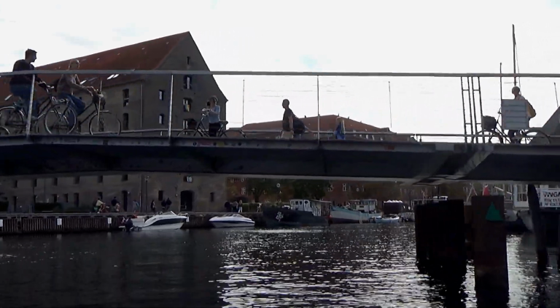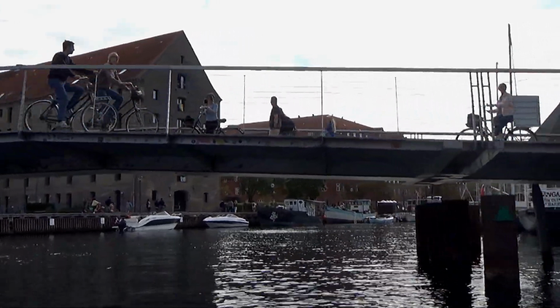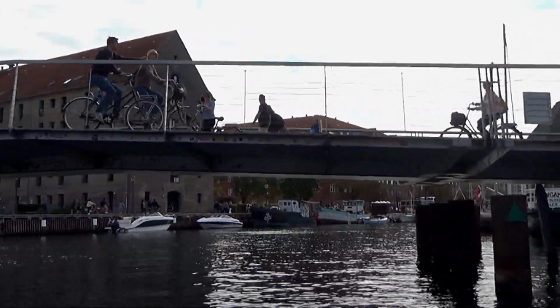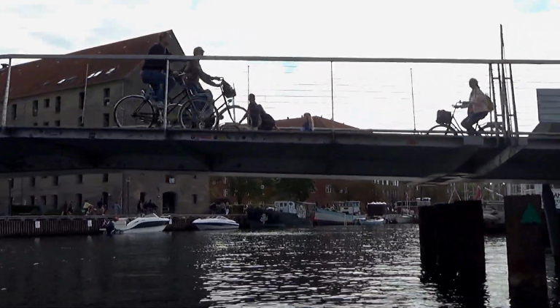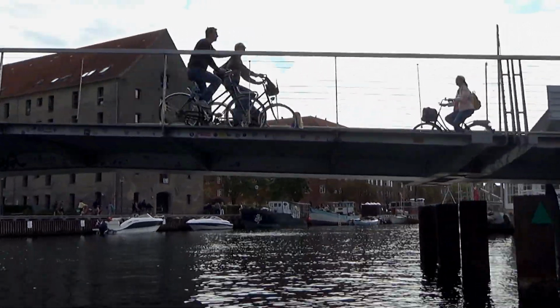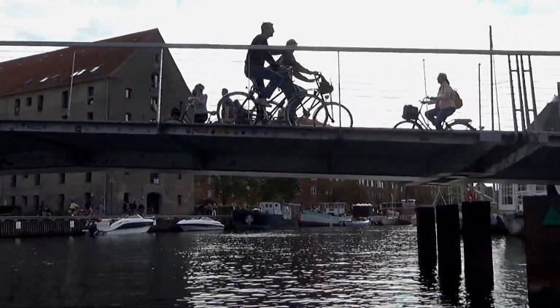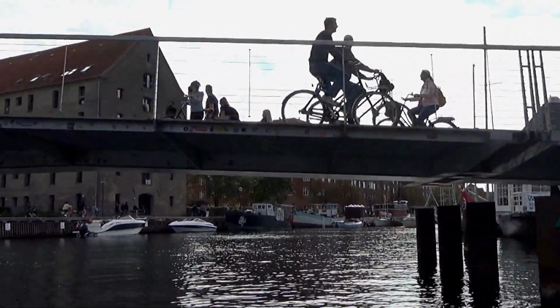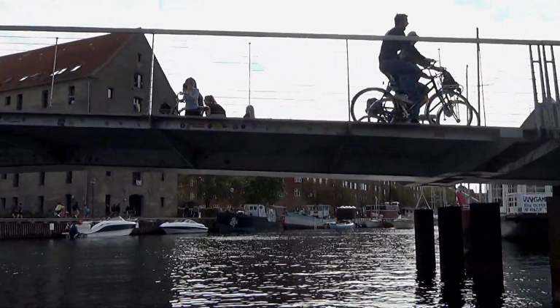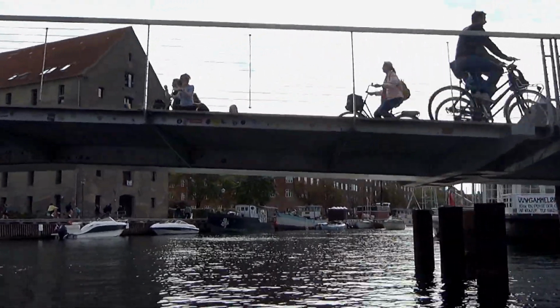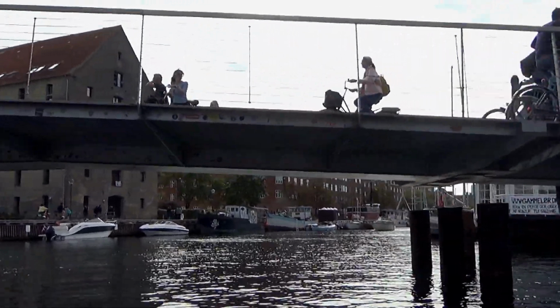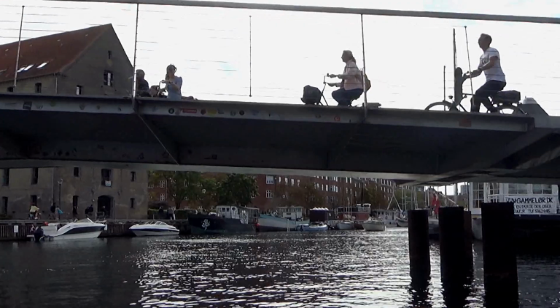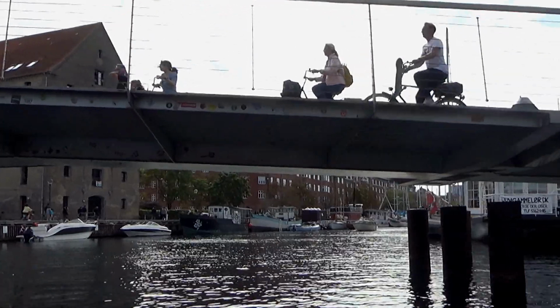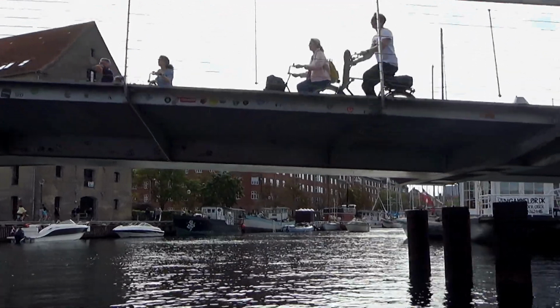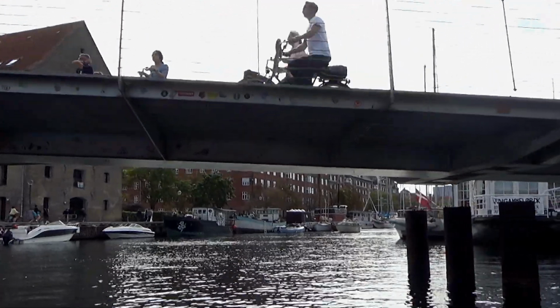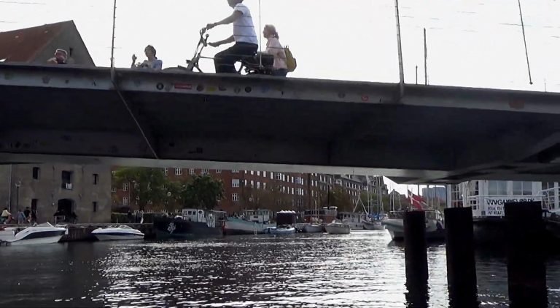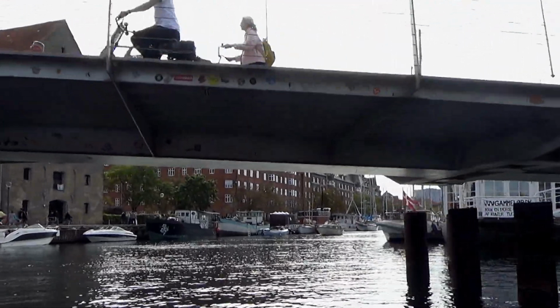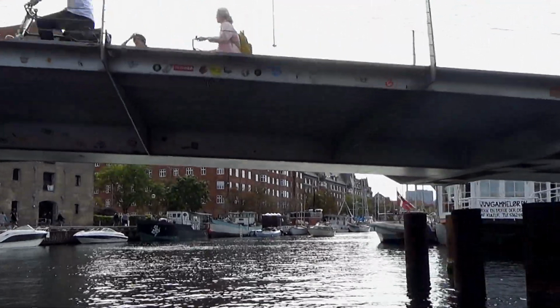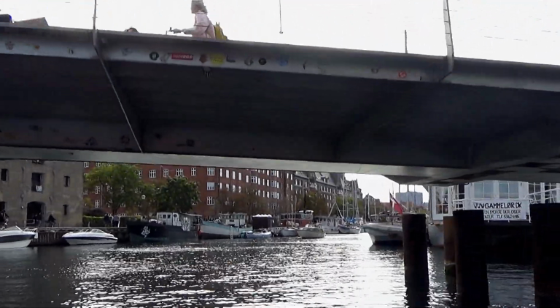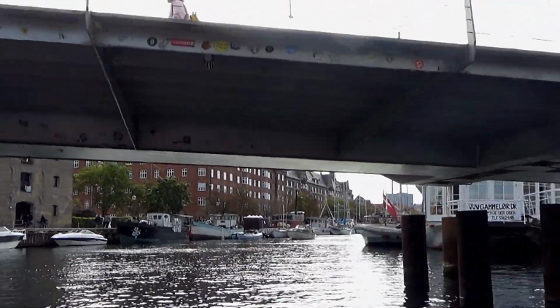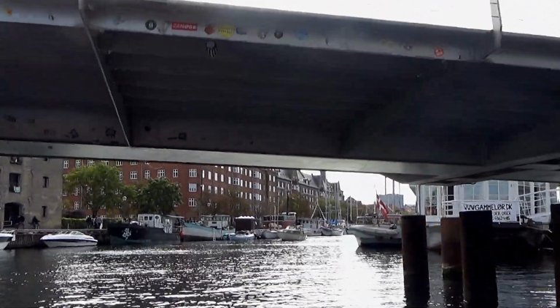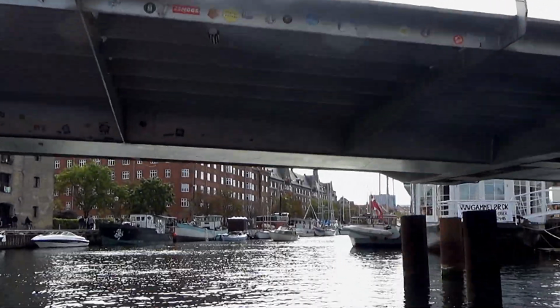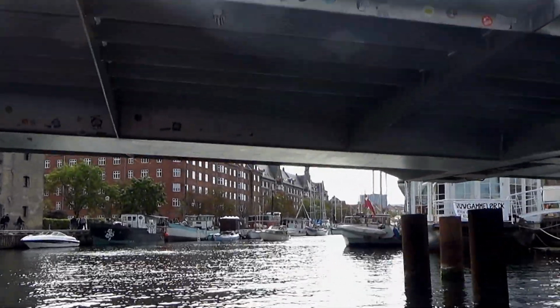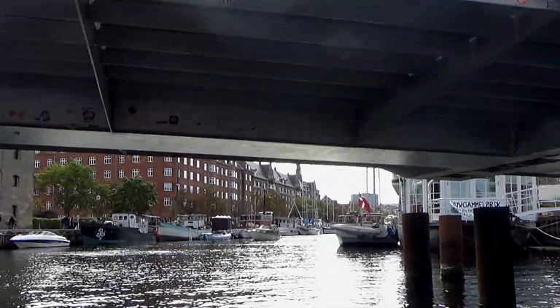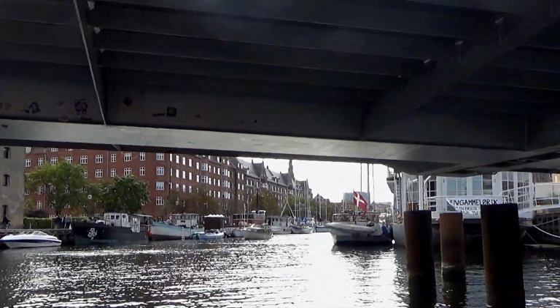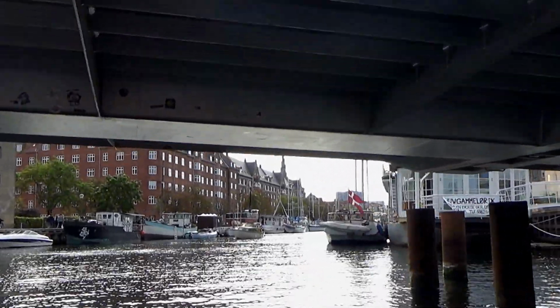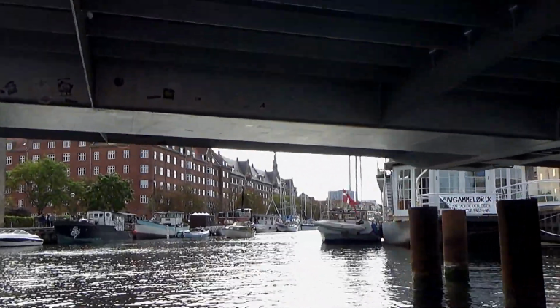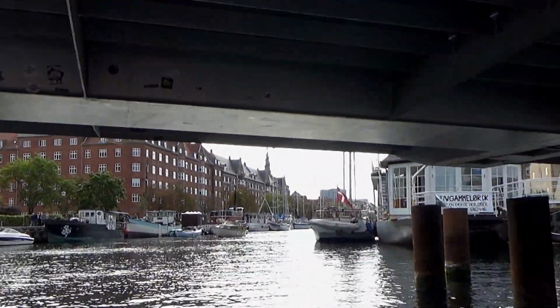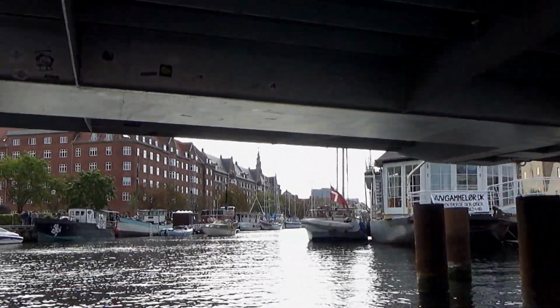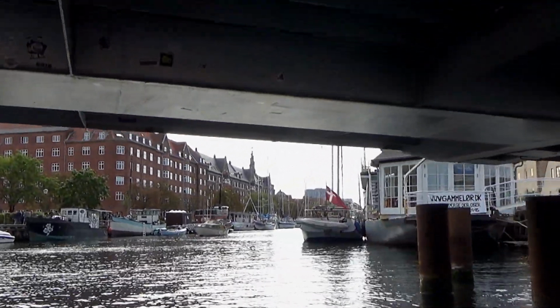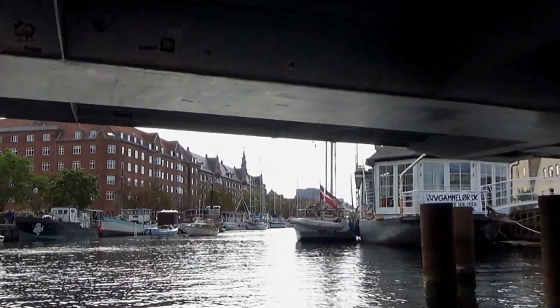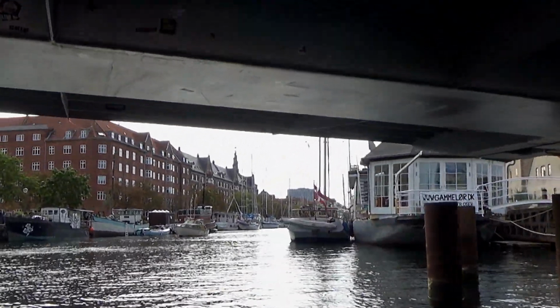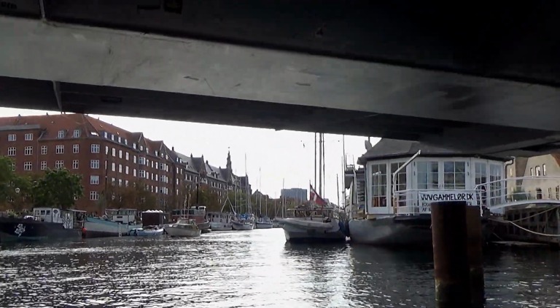We're now on the way under Sommerfuglebroen — which is called Sommerfuglebroen — and both sides can open at the same time, and when they're both open at the same time, it looks like wings.